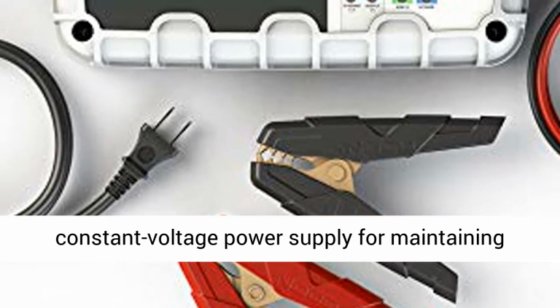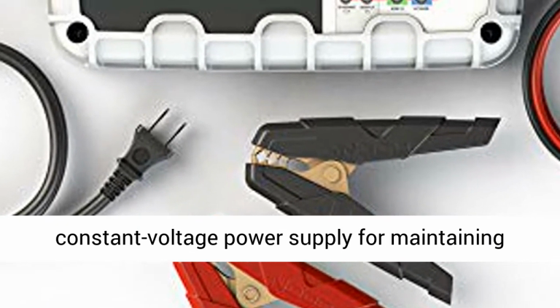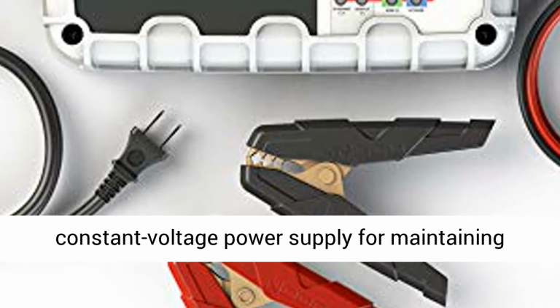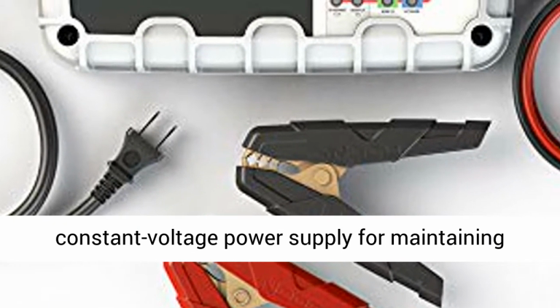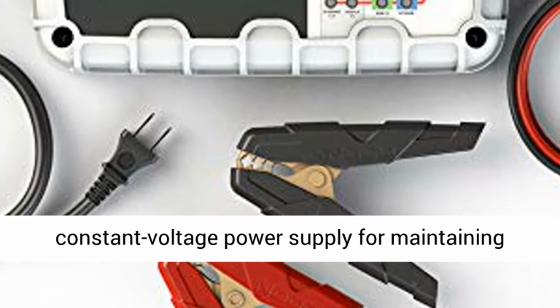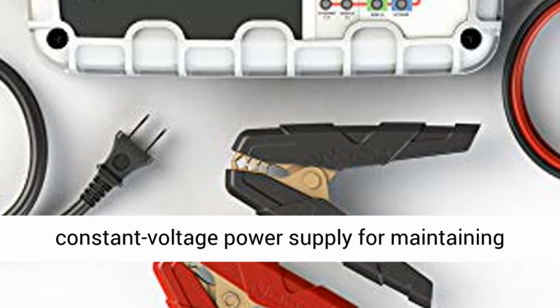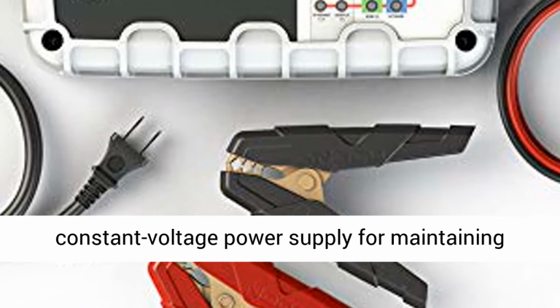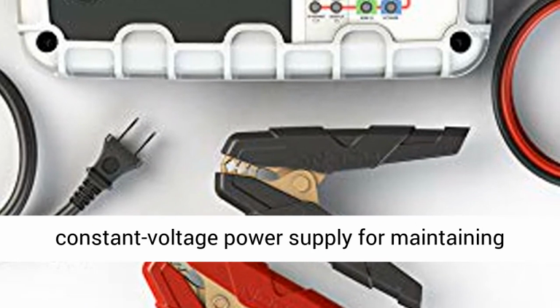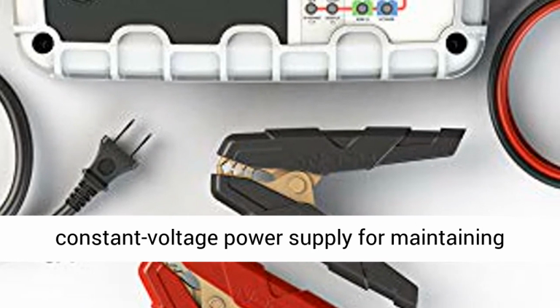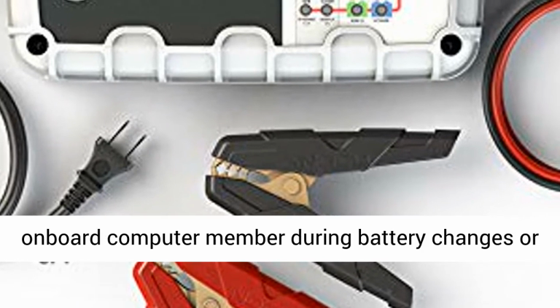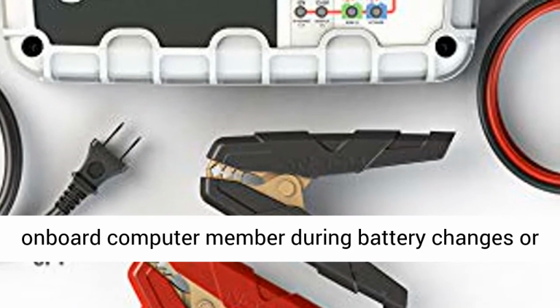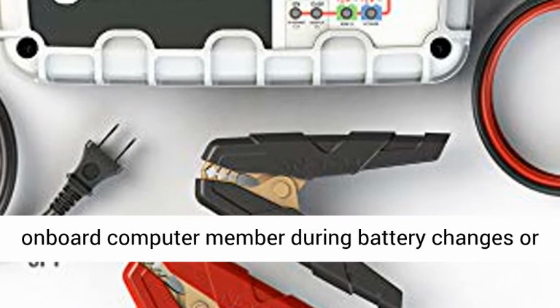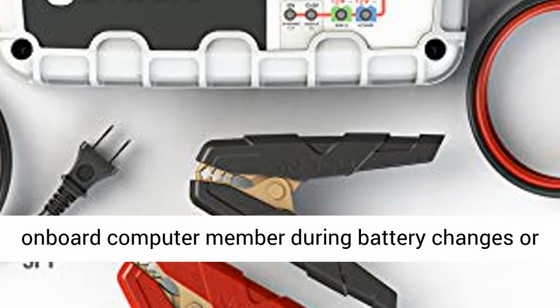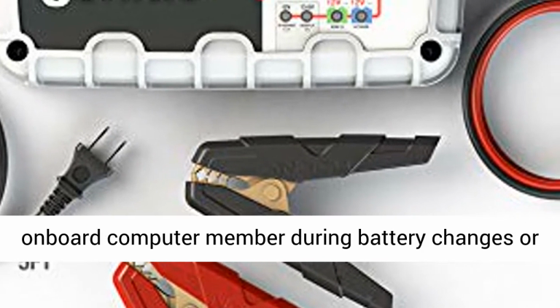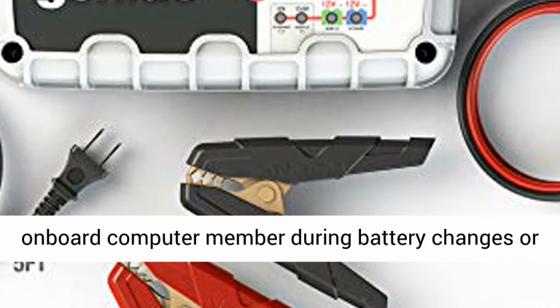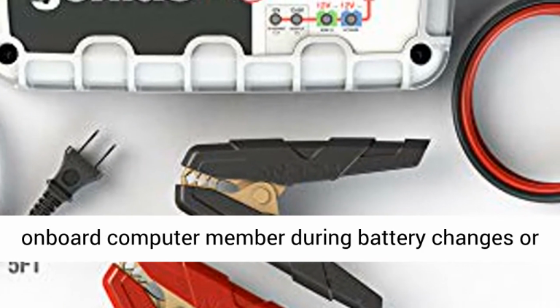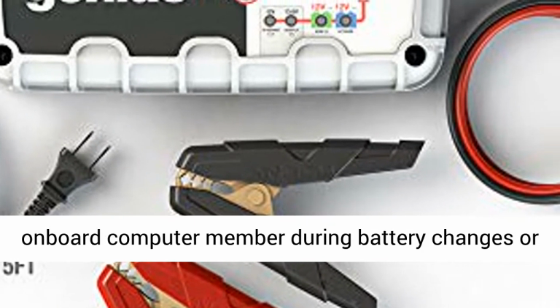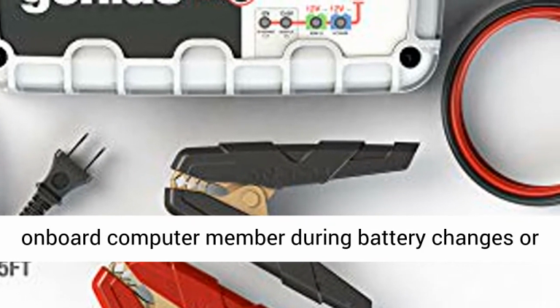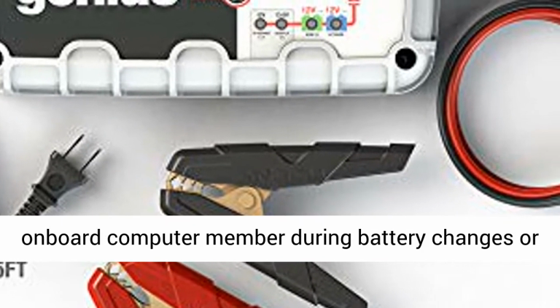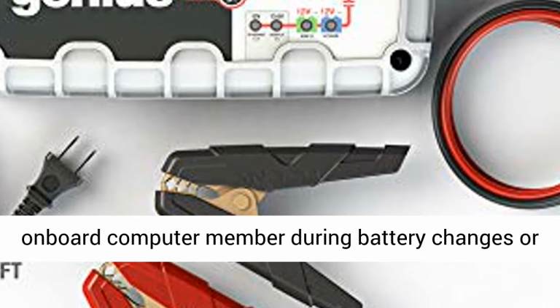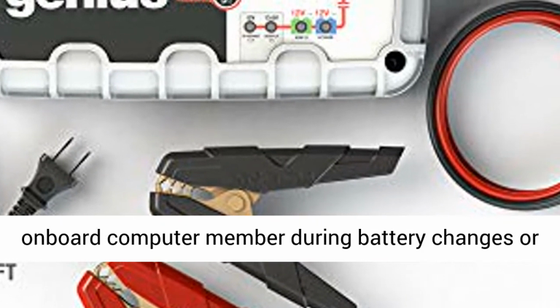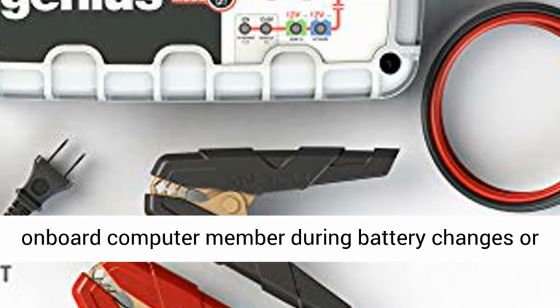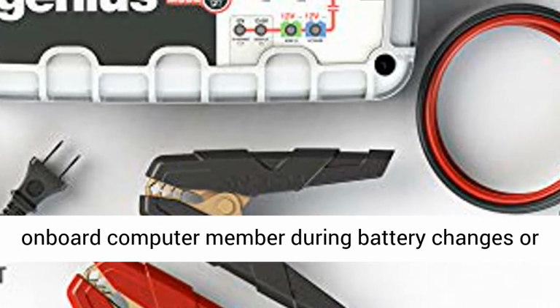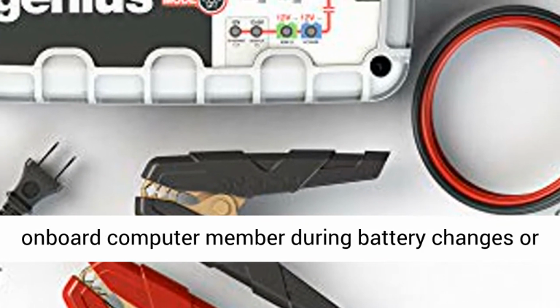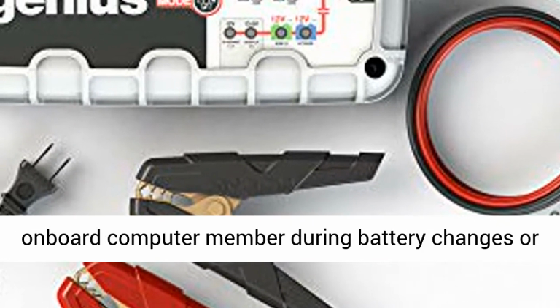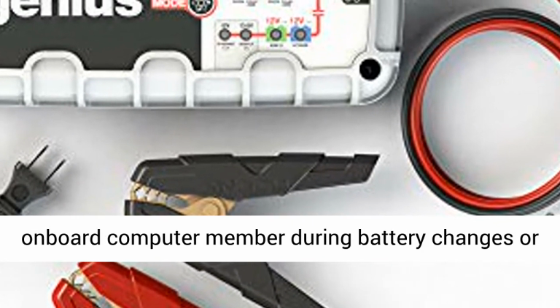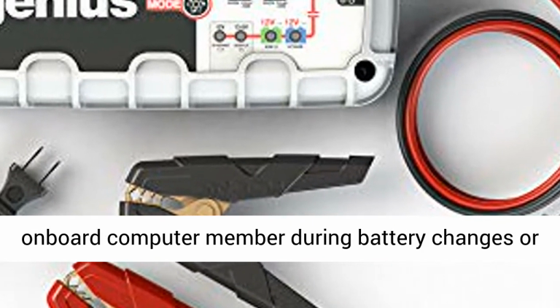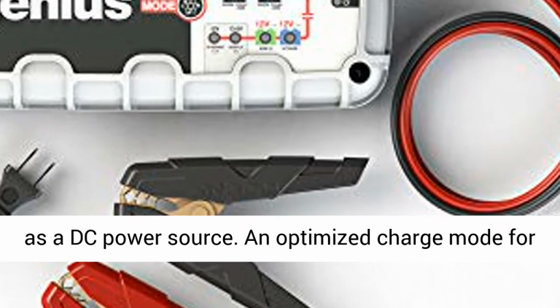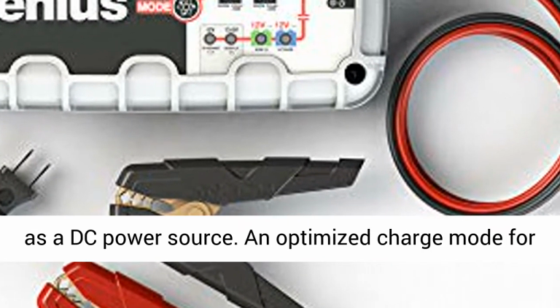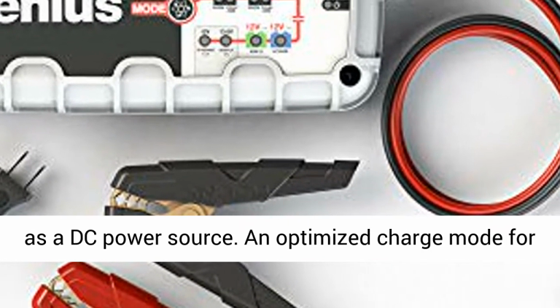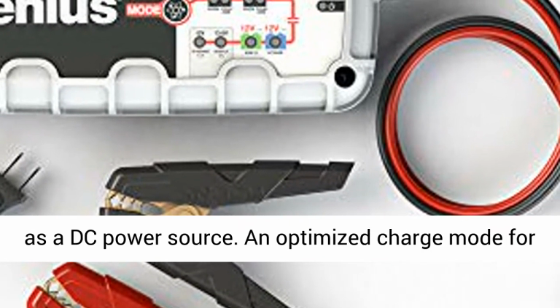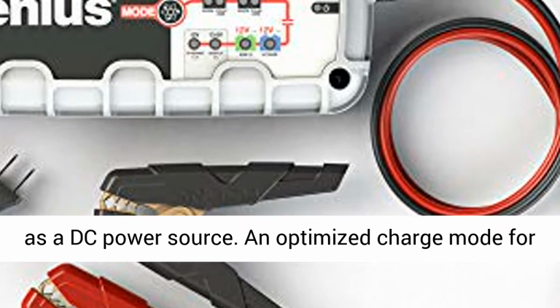Convert the battery charger into a 5-Amp constant current, constant voltage power supply for maintaining onboard computer memory during battery changes, or as a DC power source.